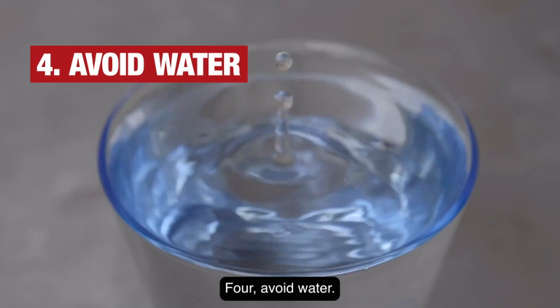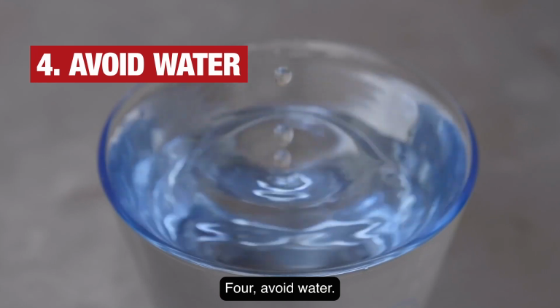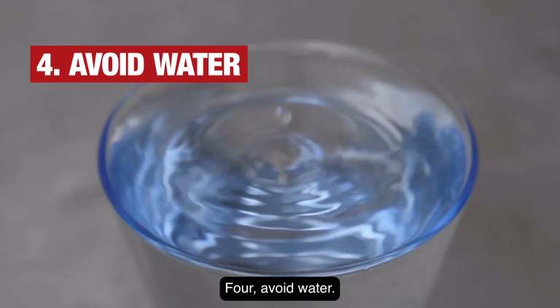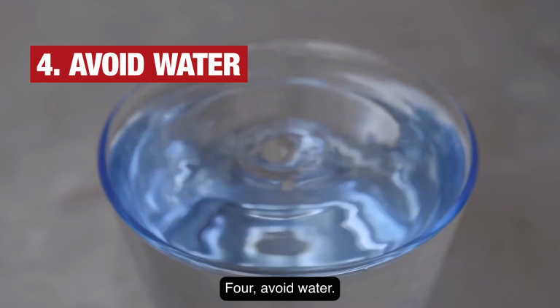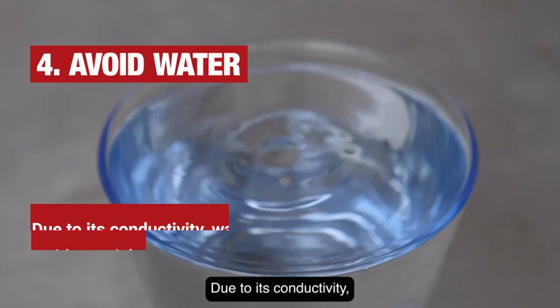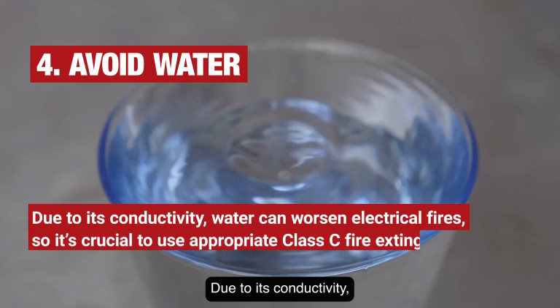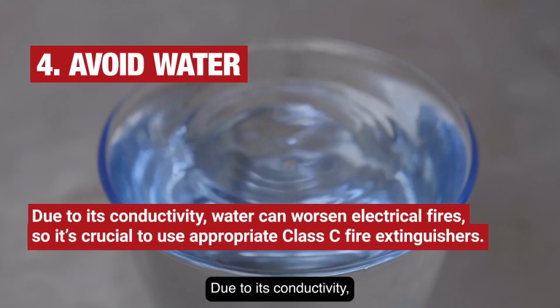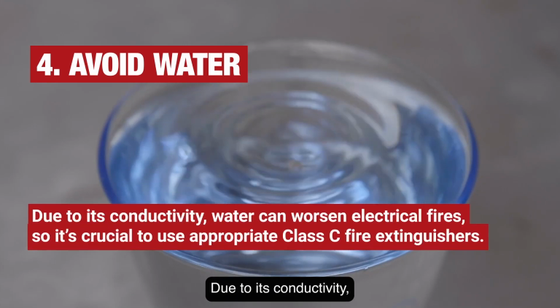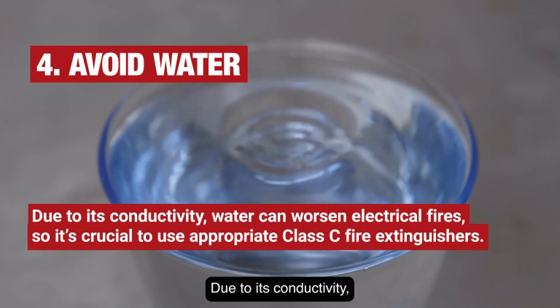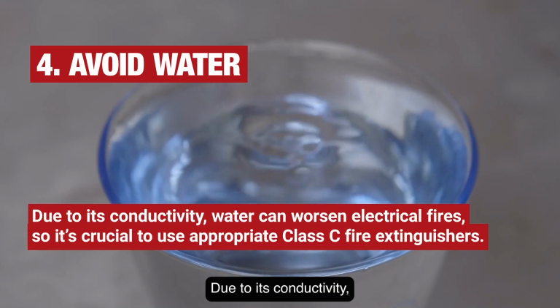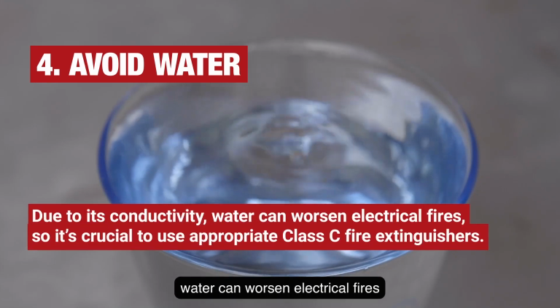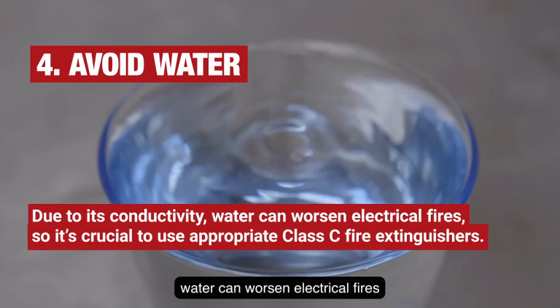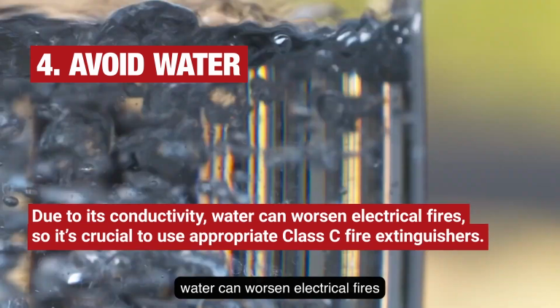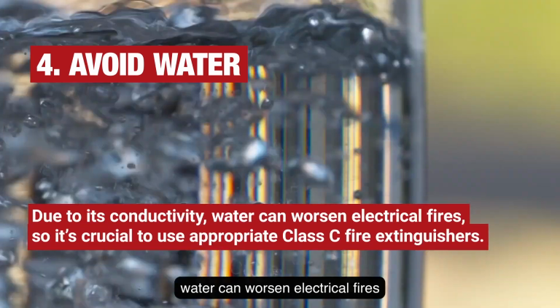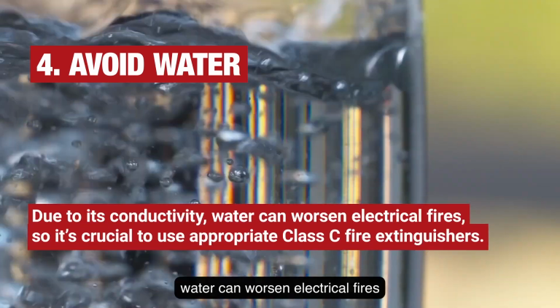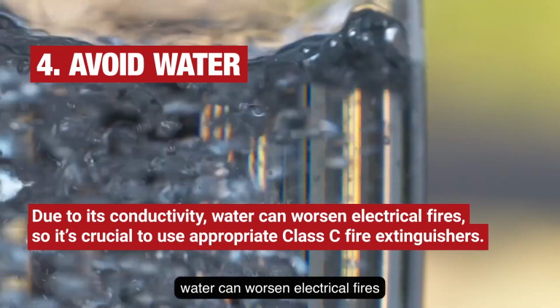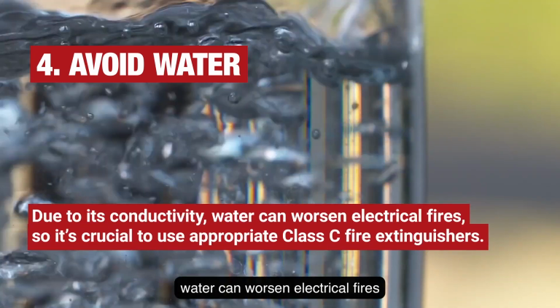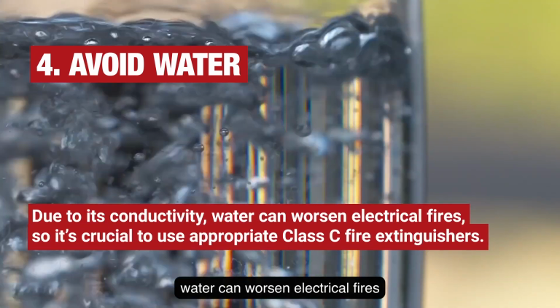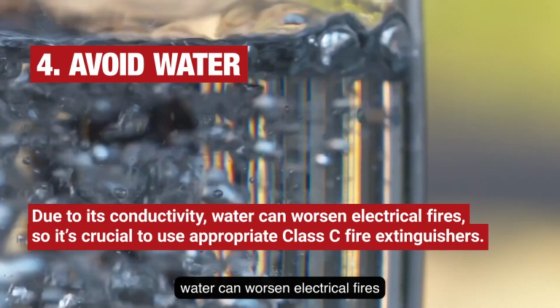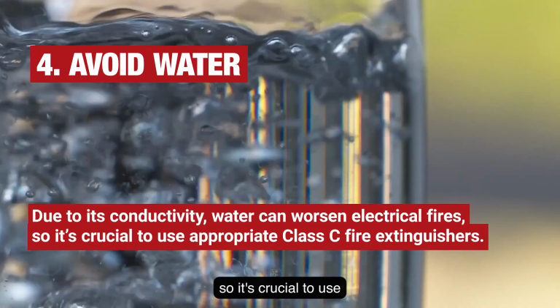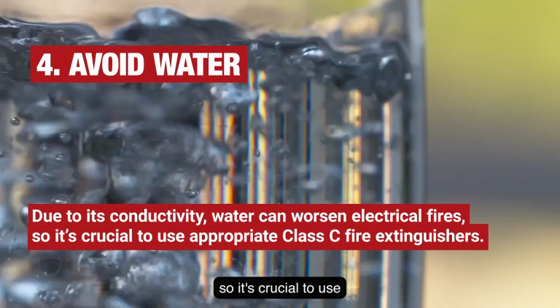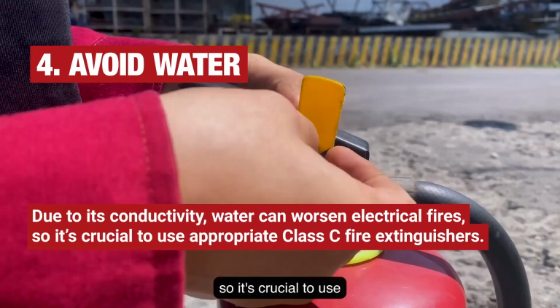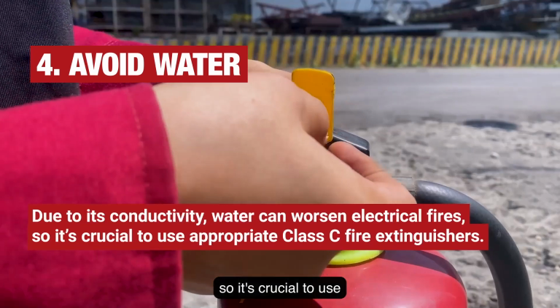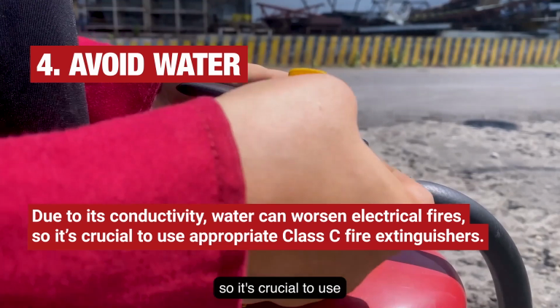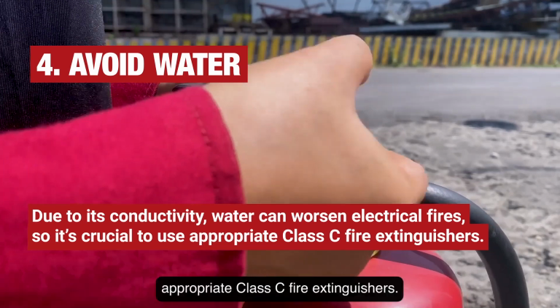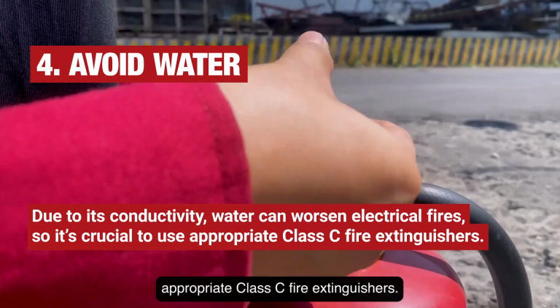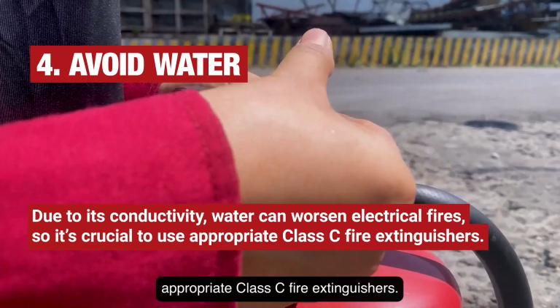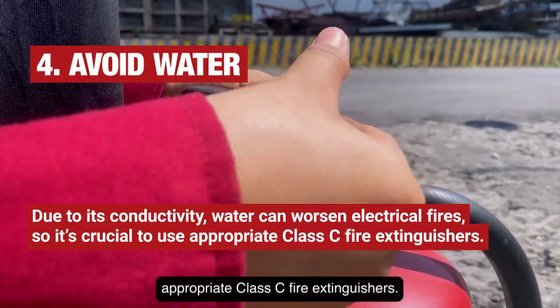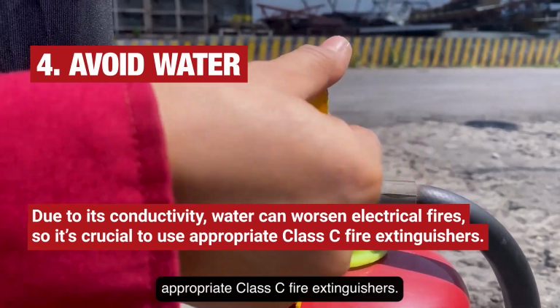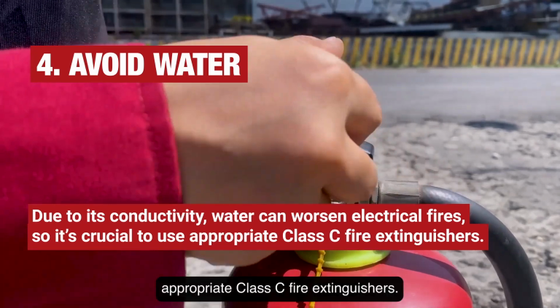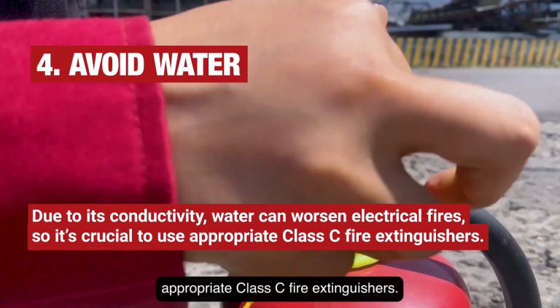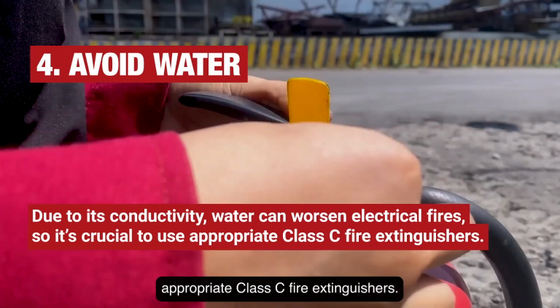4. Avoid water. Due to its conductivity, water can worsen electrical fires, so it's crucial to use appropriate Class C fire extinguishers.